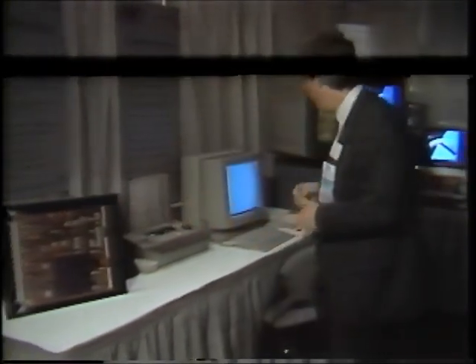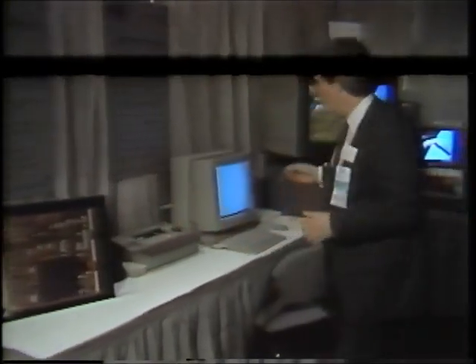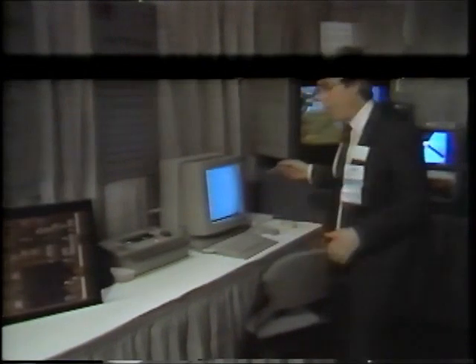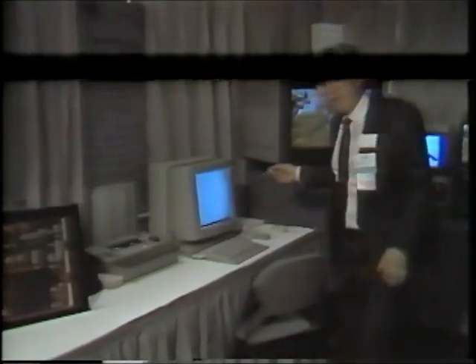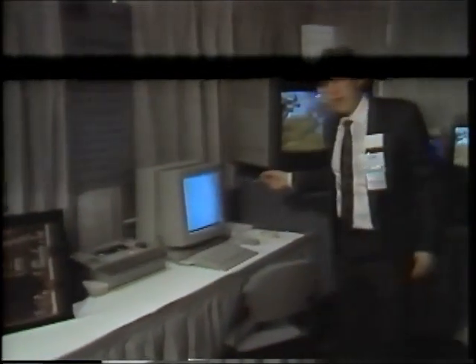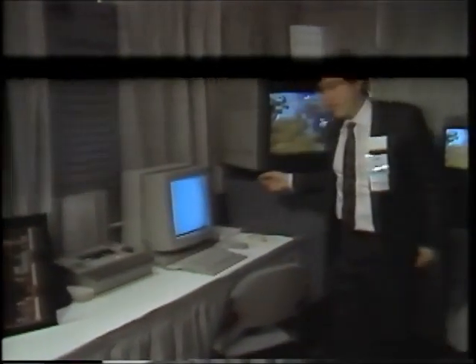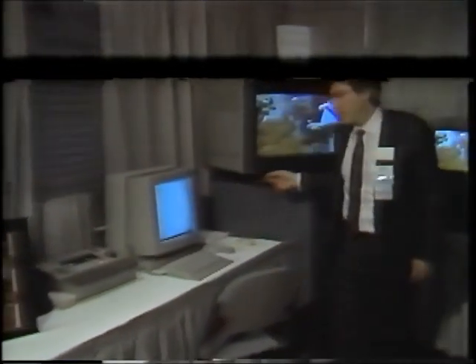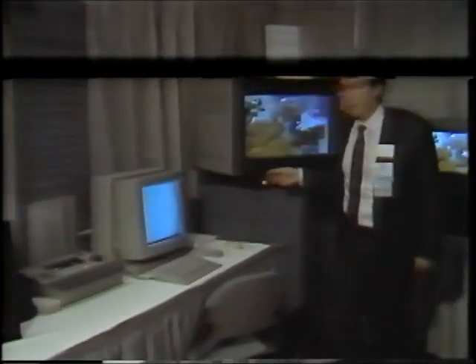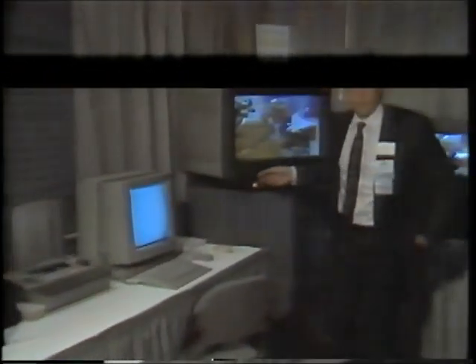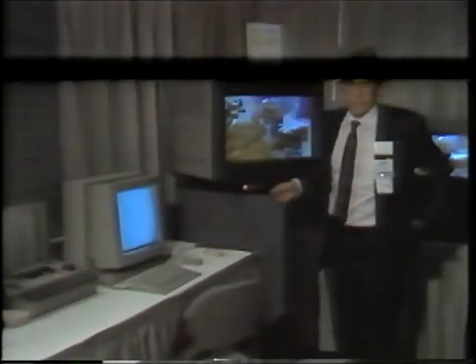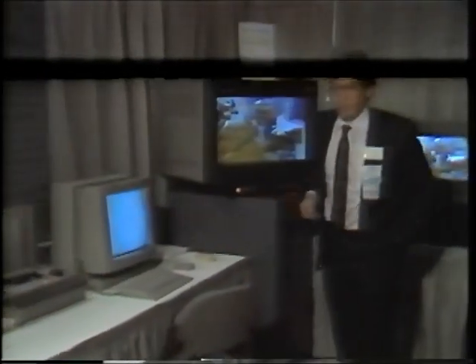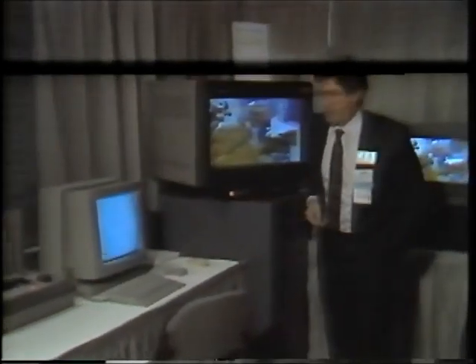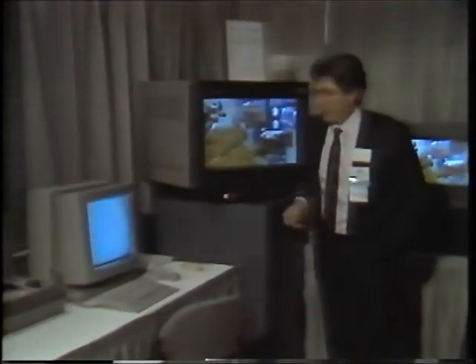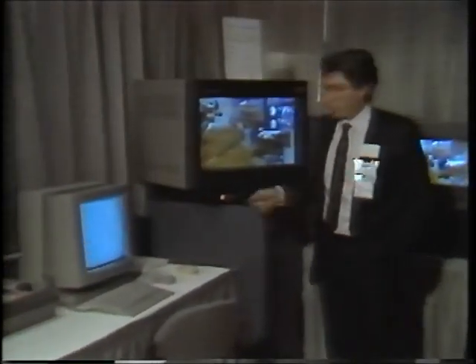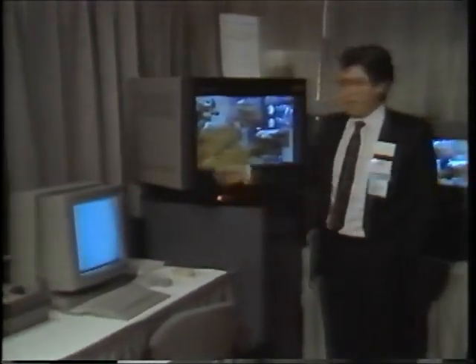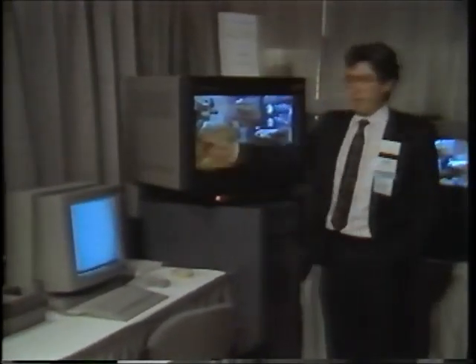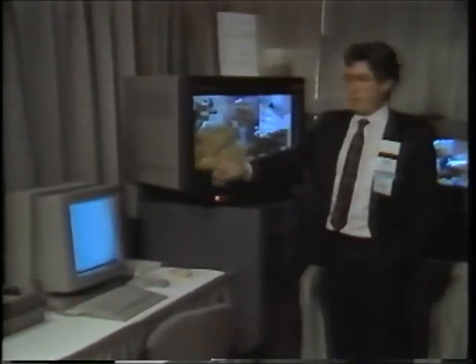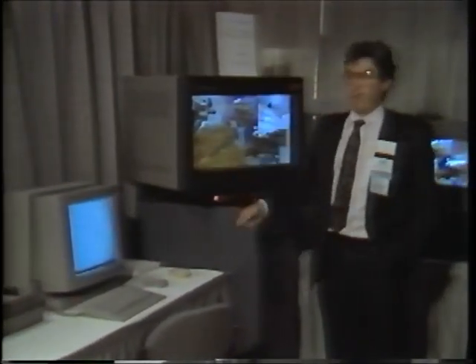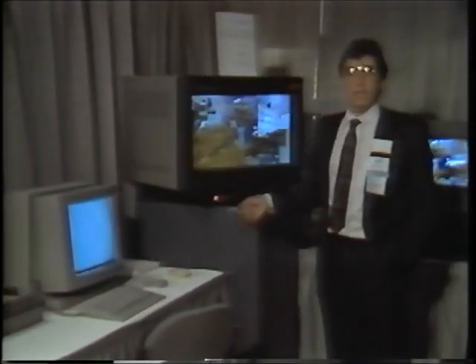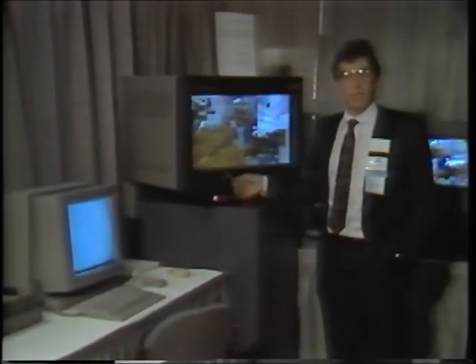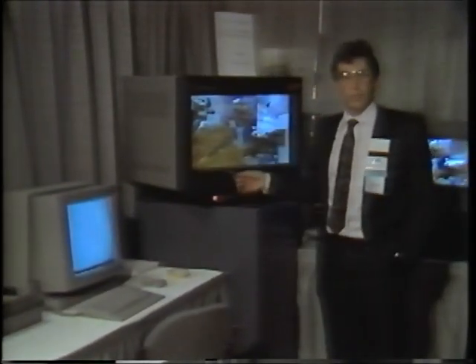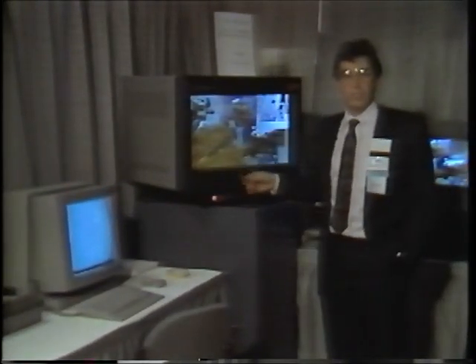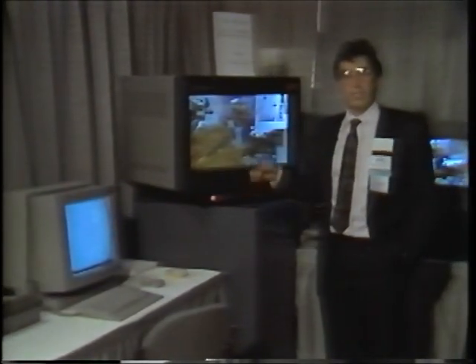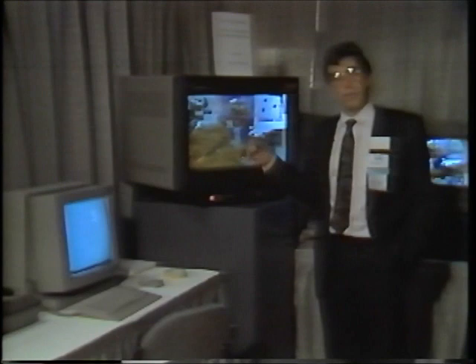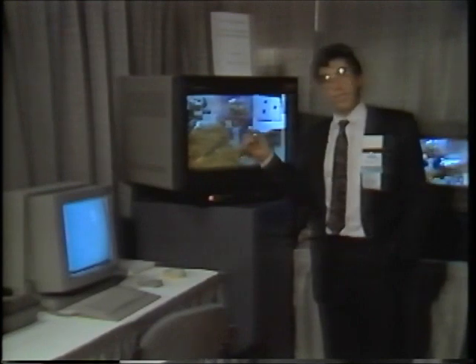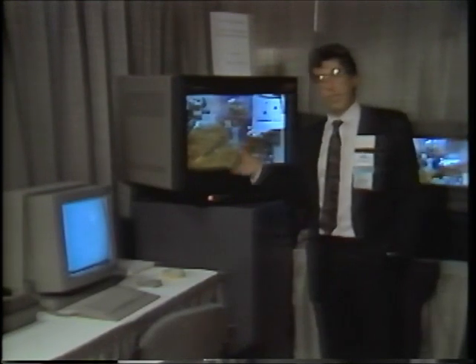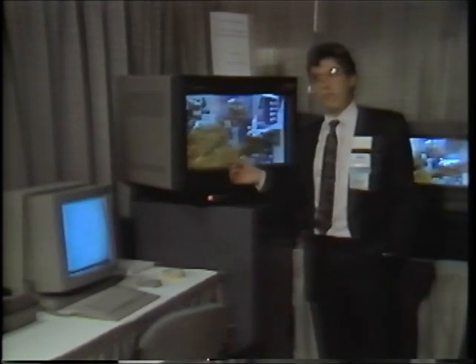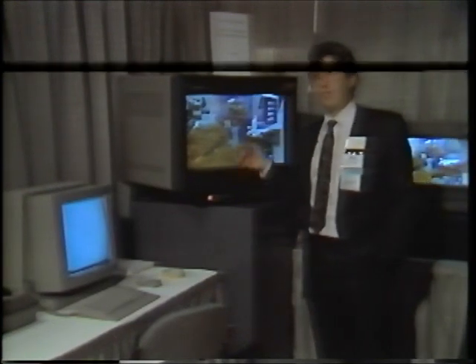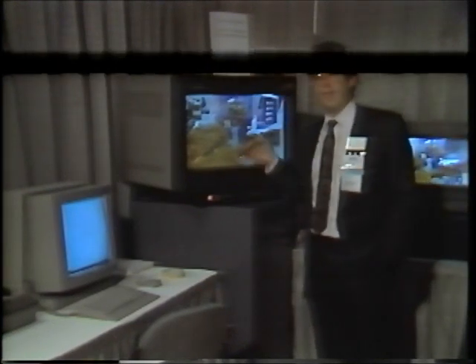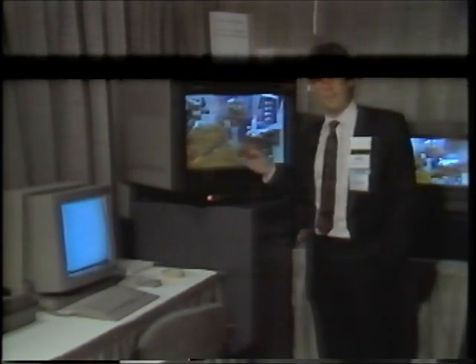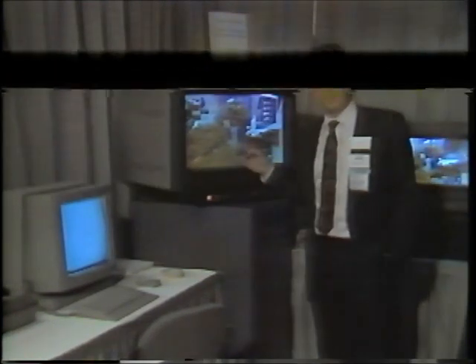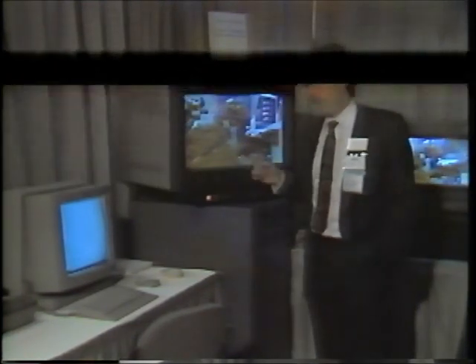What we have here is the console for the workstation. This is where an animator might create the visuals, the 3D geometry, and the dynamics information.